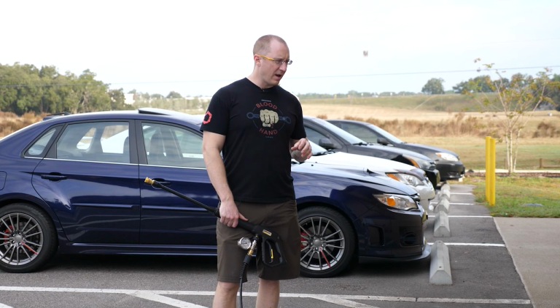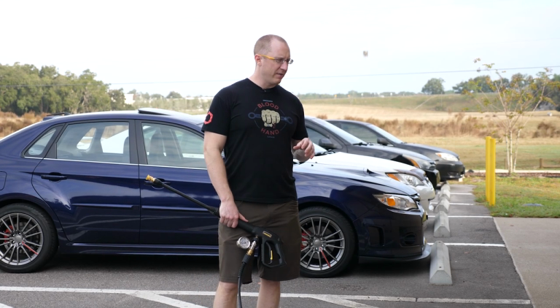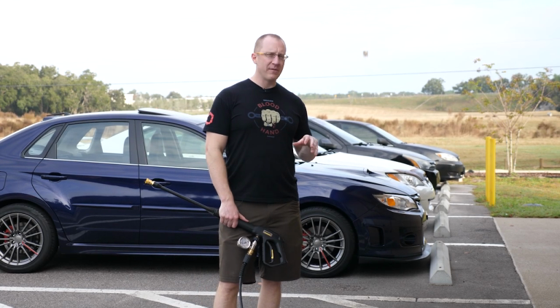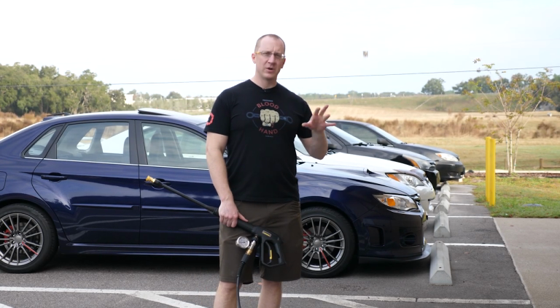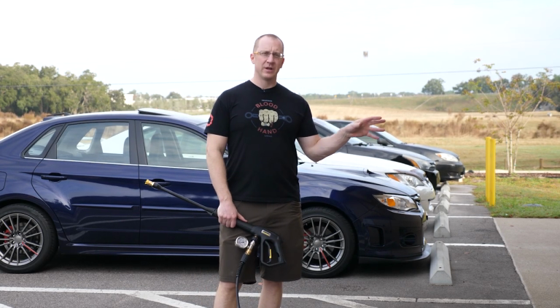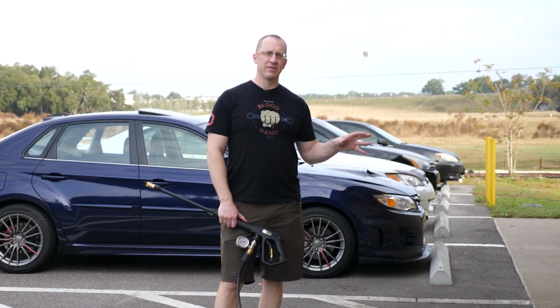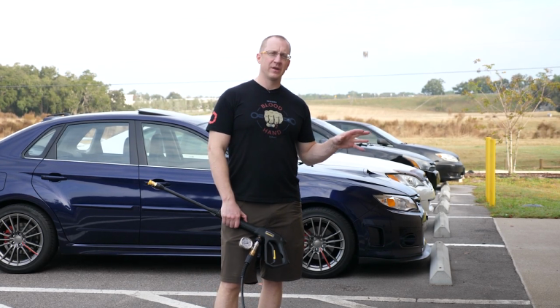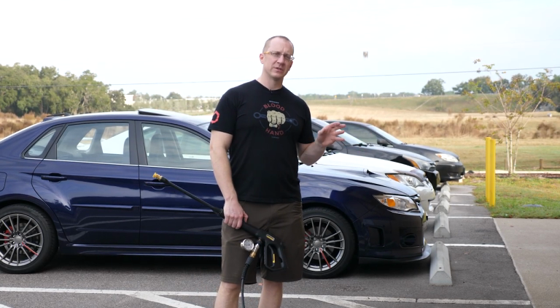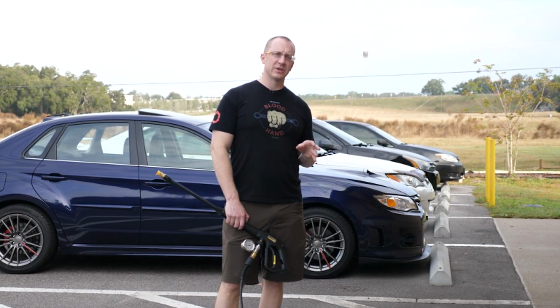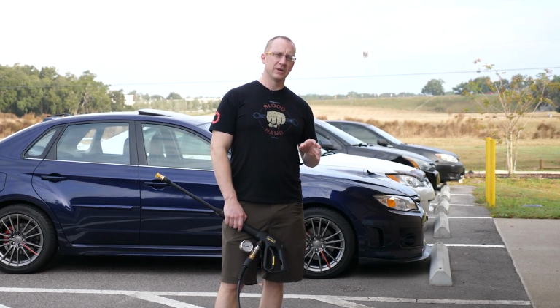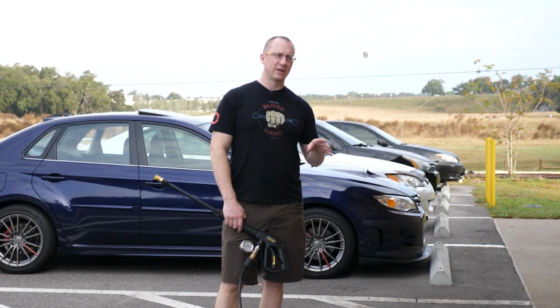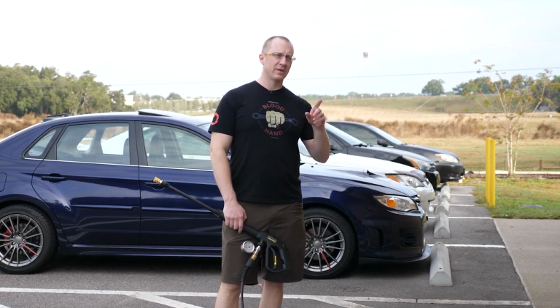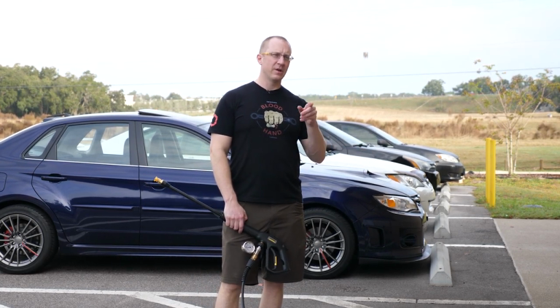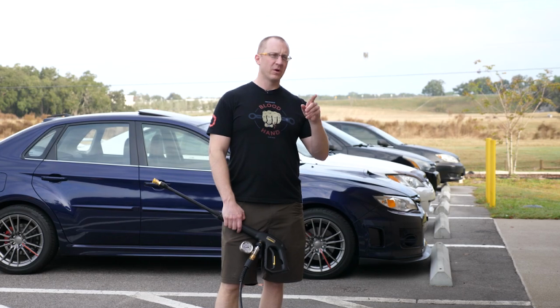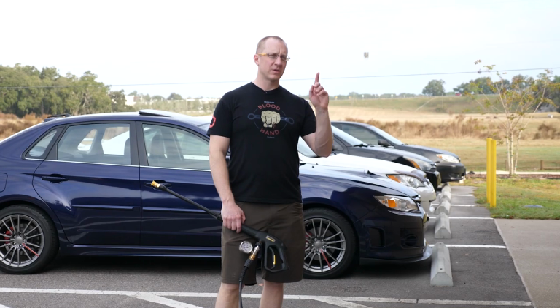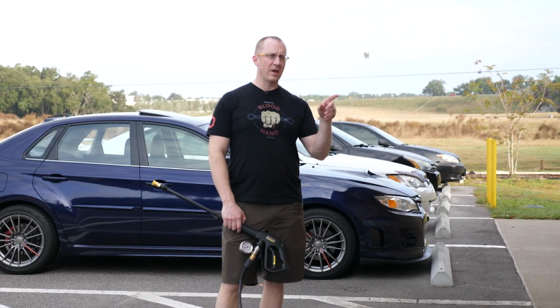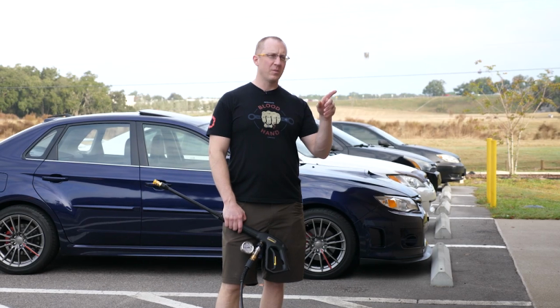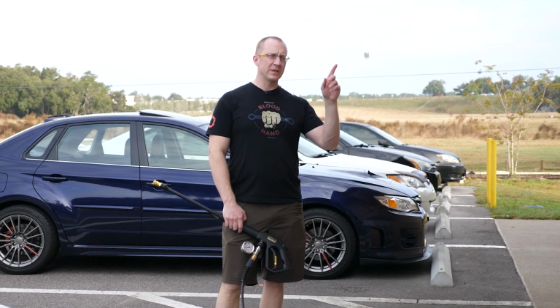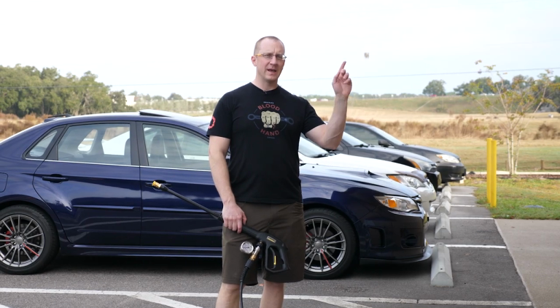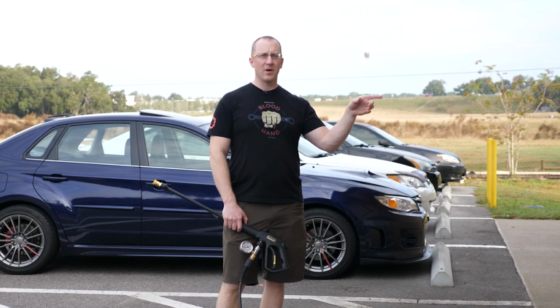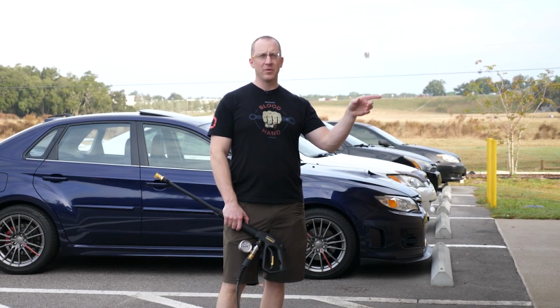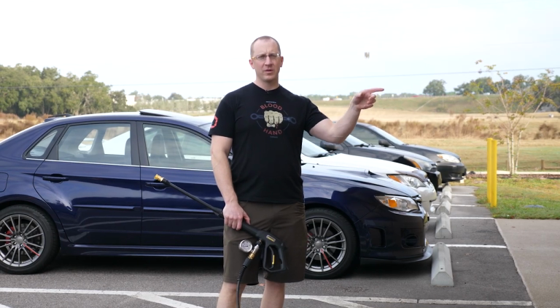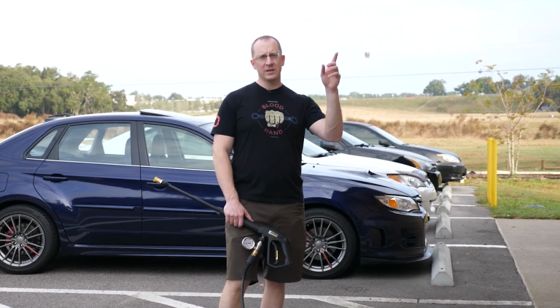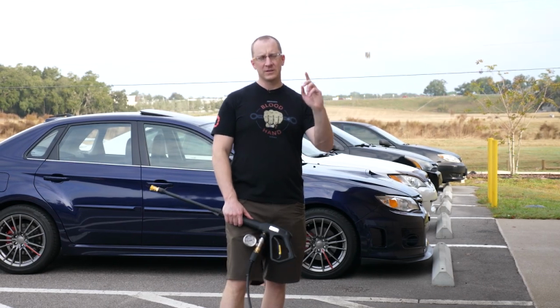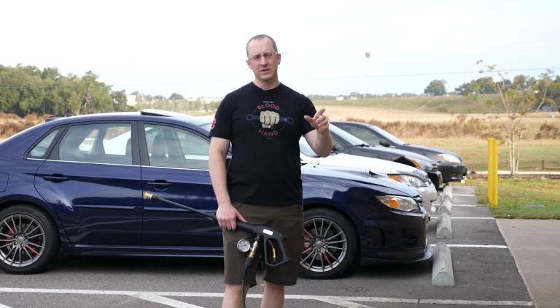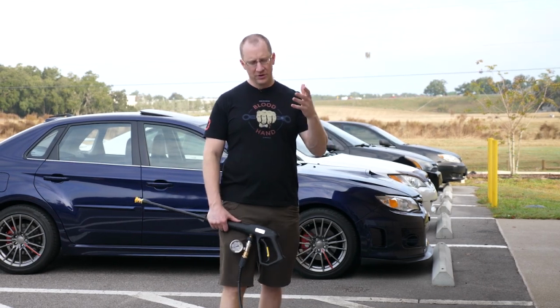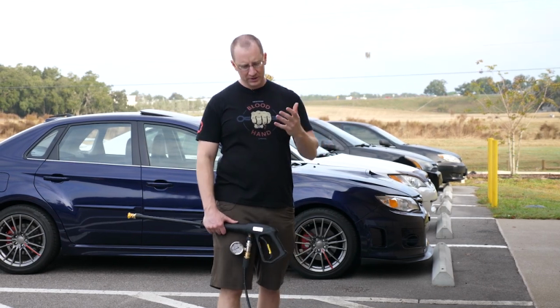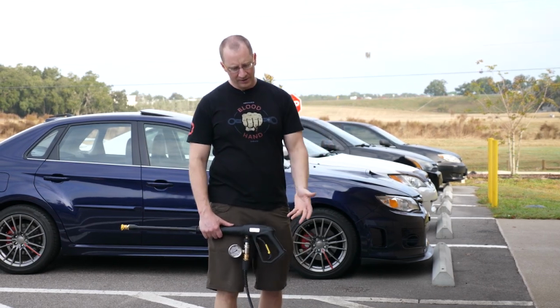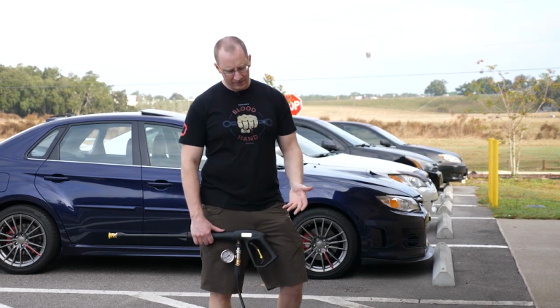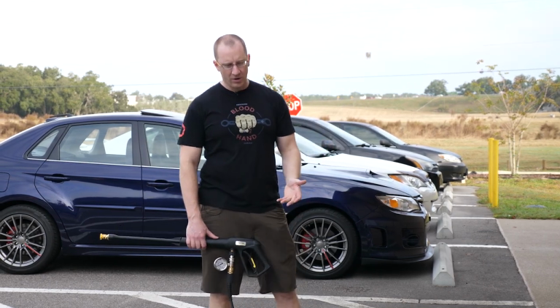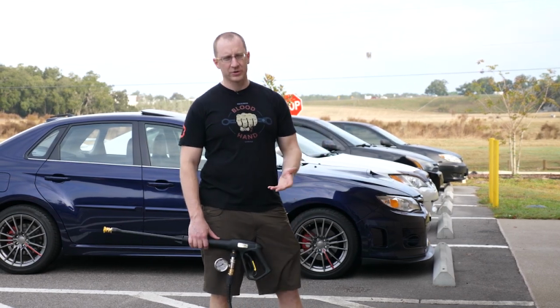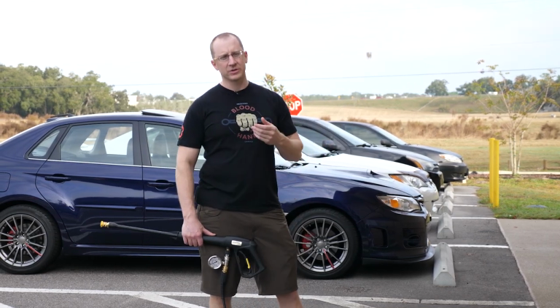If you haven't watched the other videos in the series, I did the Greenworks, the Ryobis, the AR Blue Cleans, the Sunjoes, and now we have the Karchers.